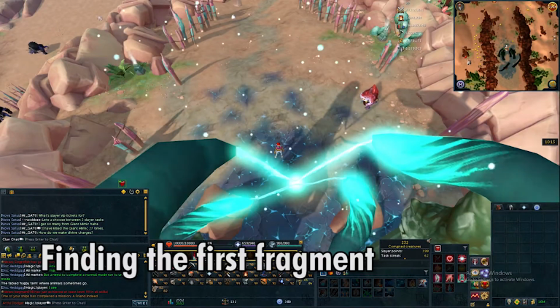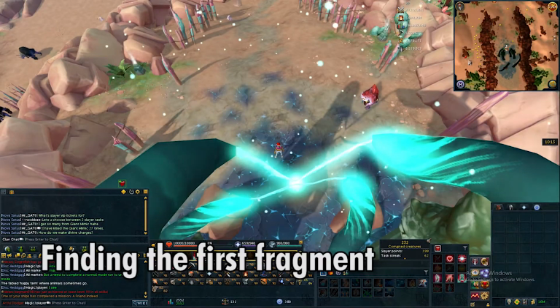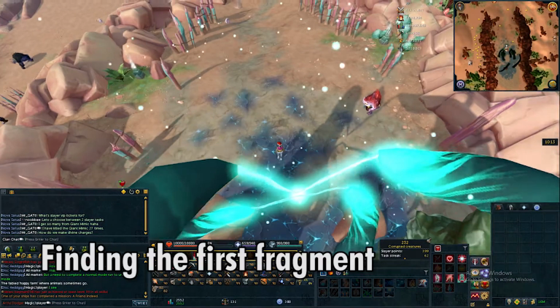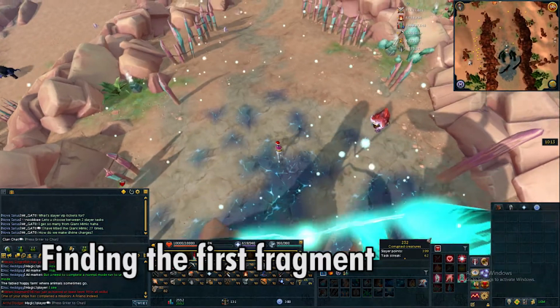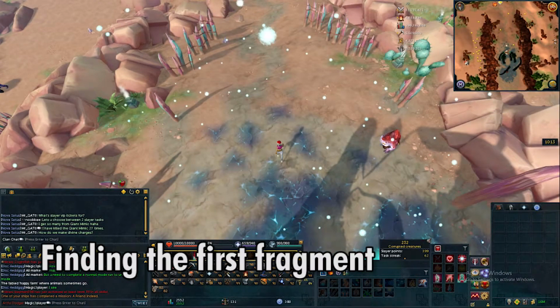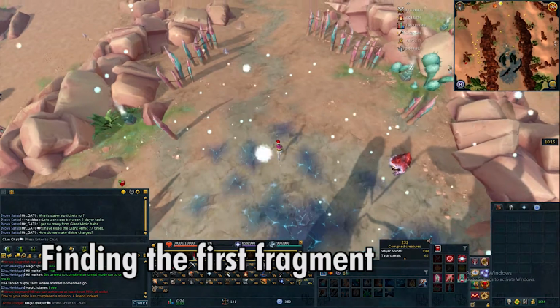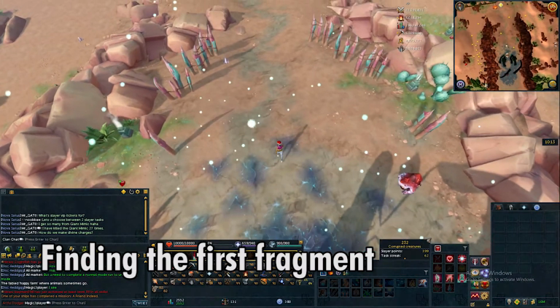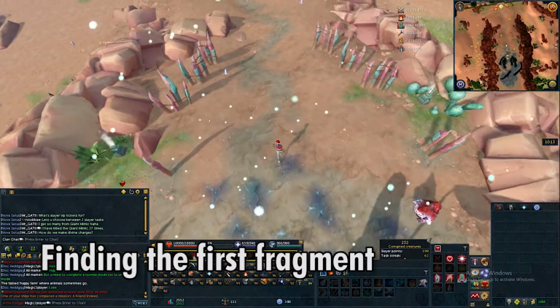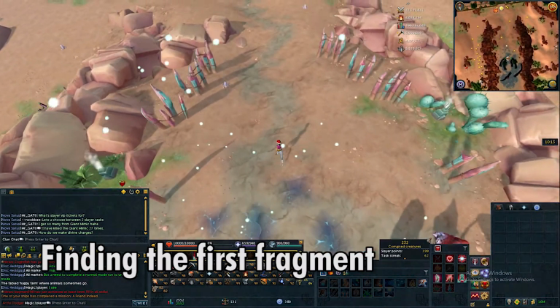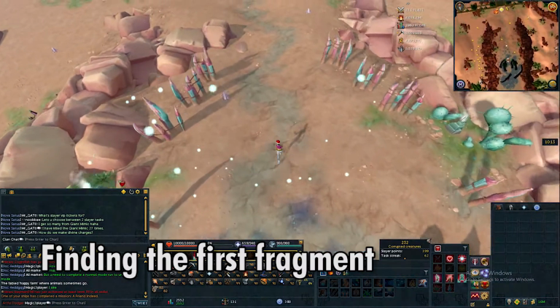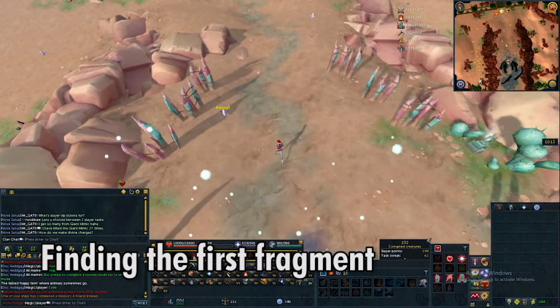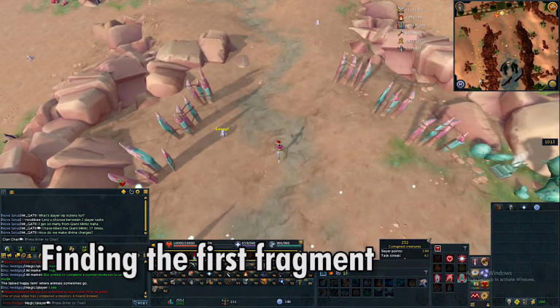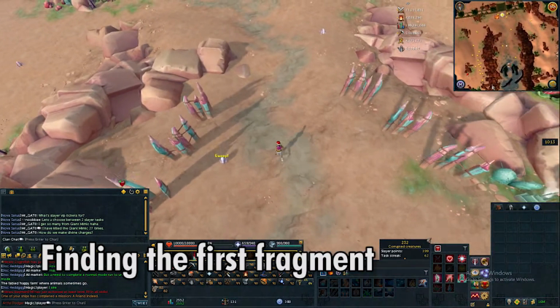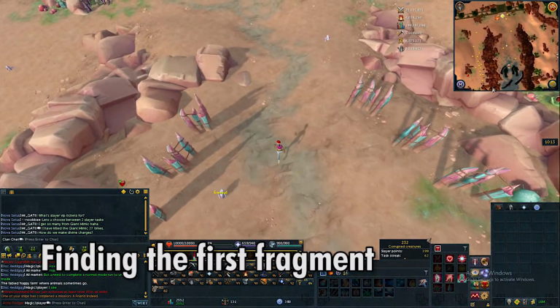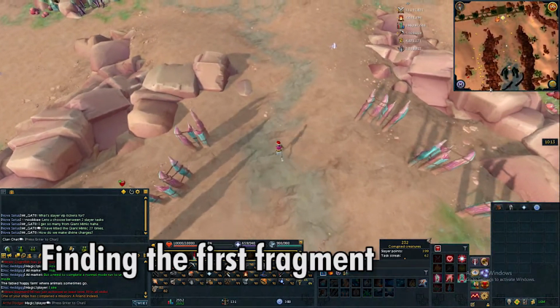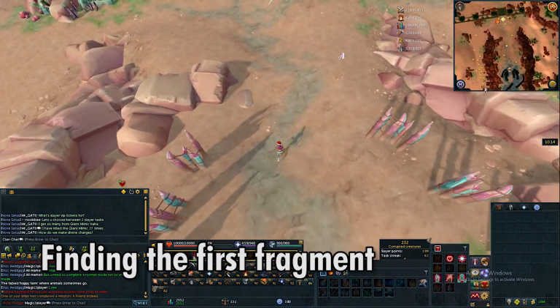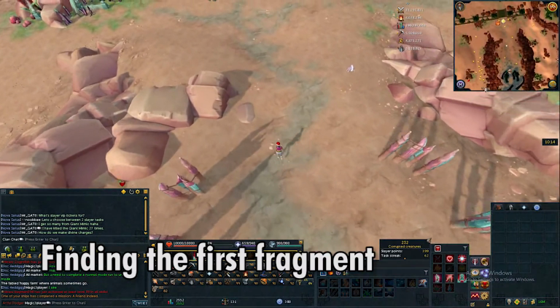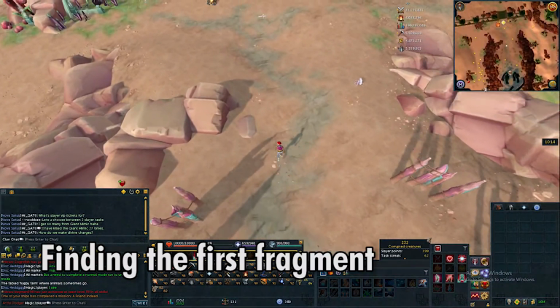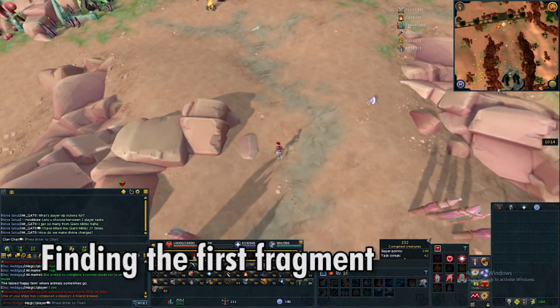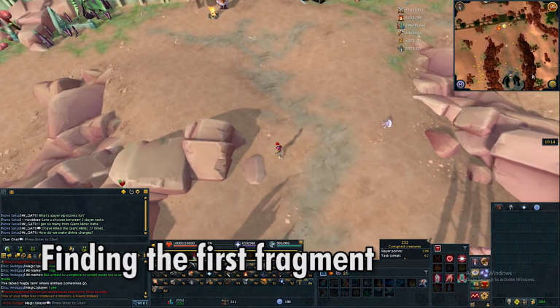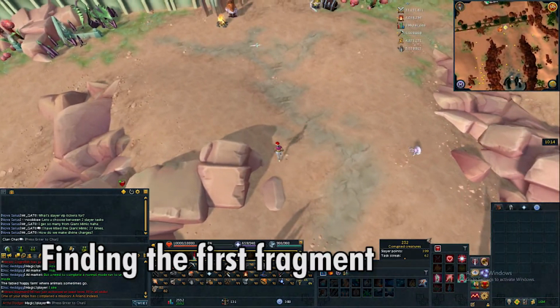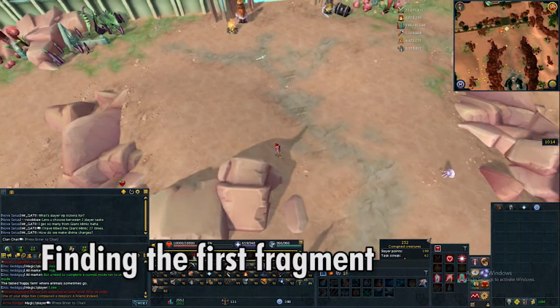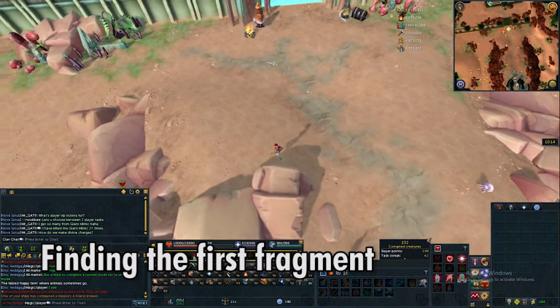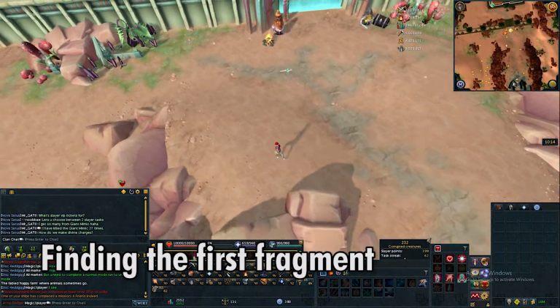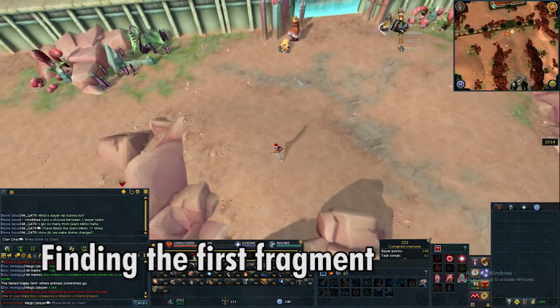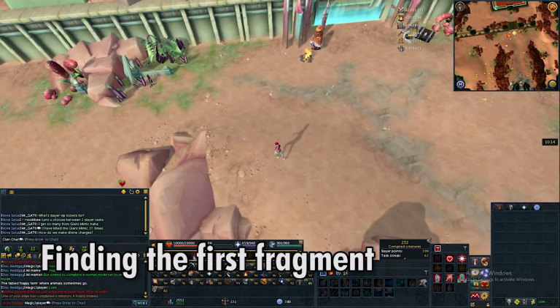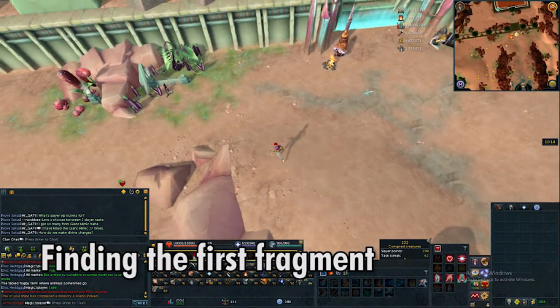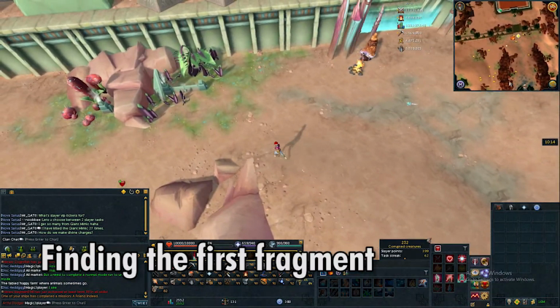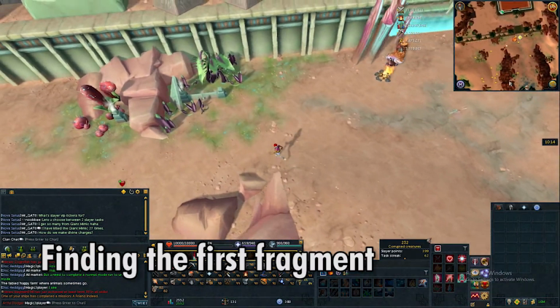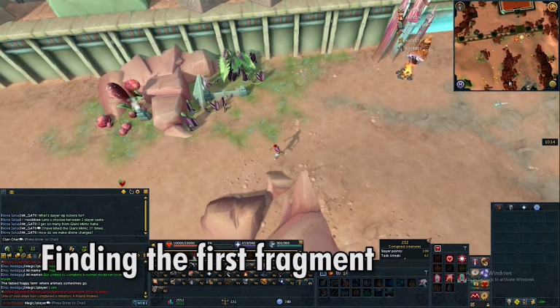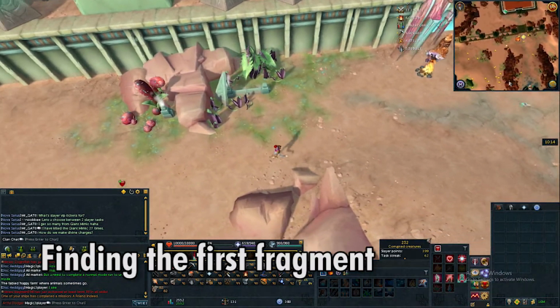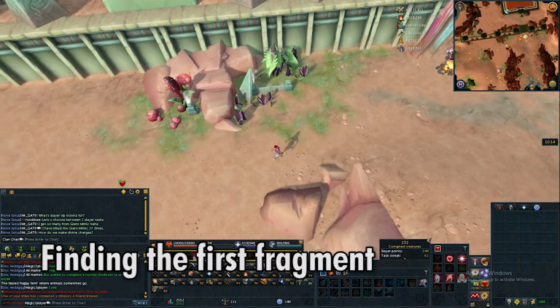It doesn't matter which order you find the fragments, but the first one can be found in the northwest part of the entrance.